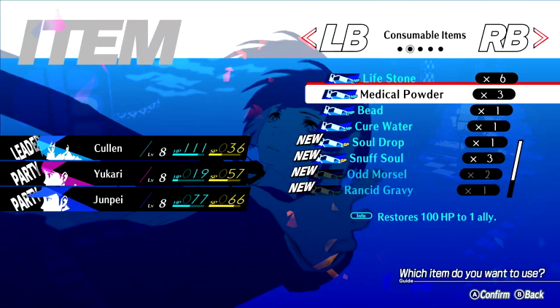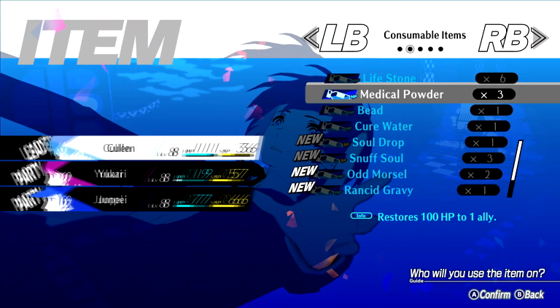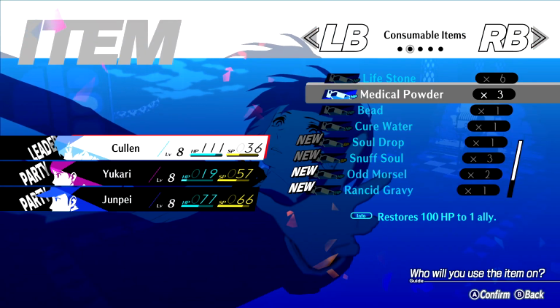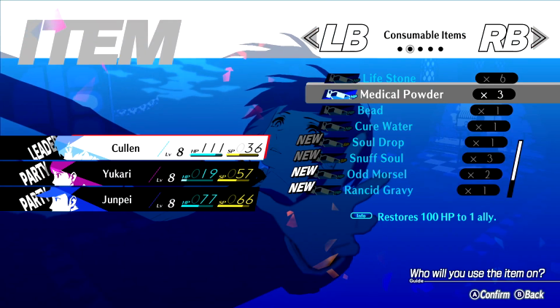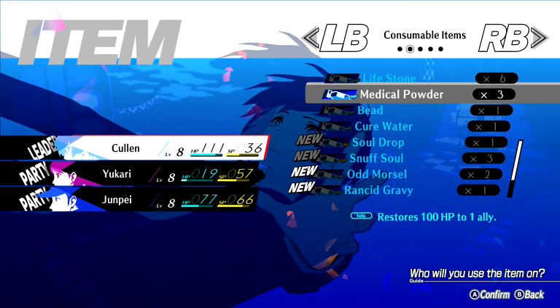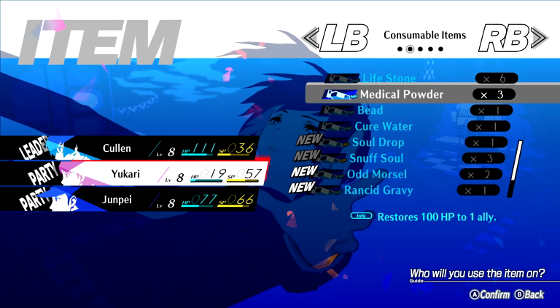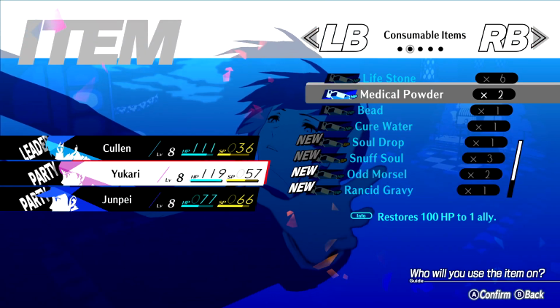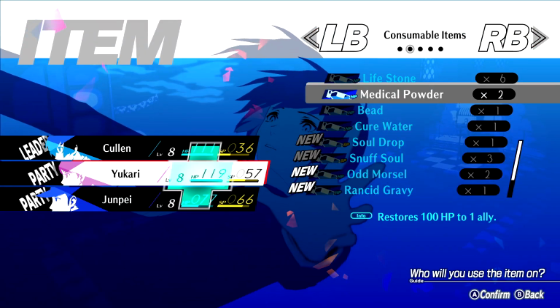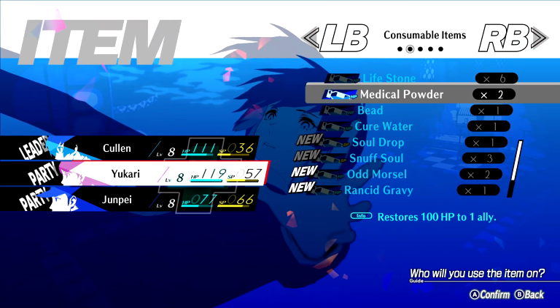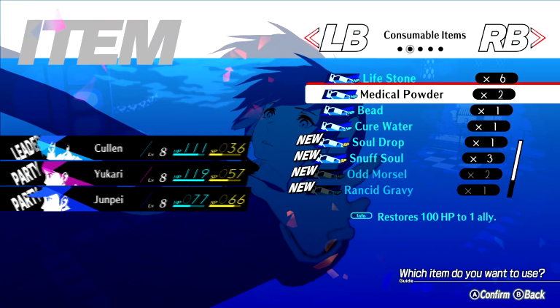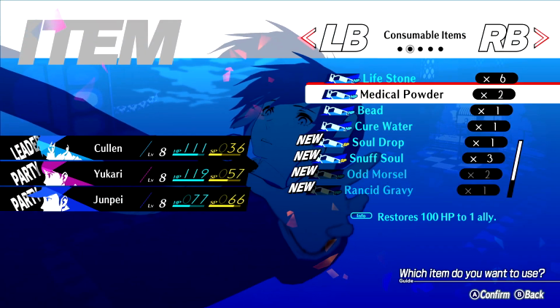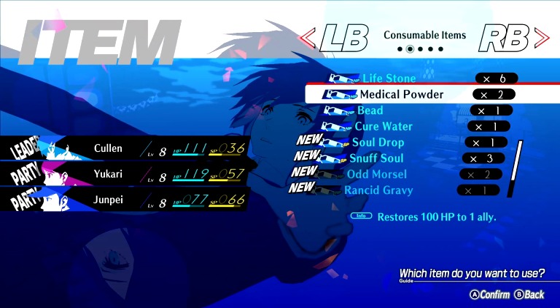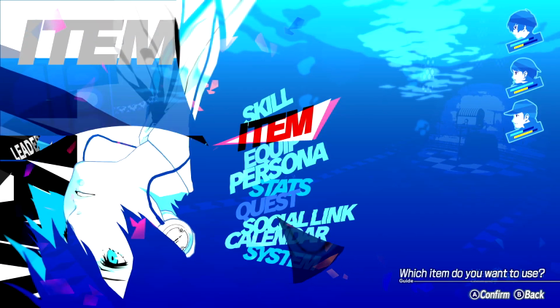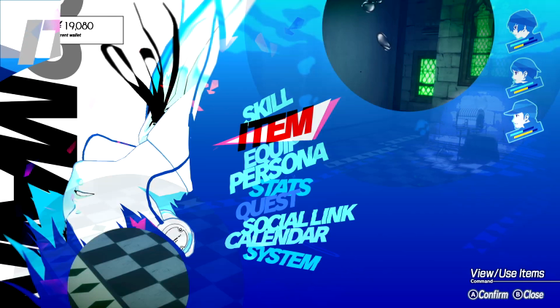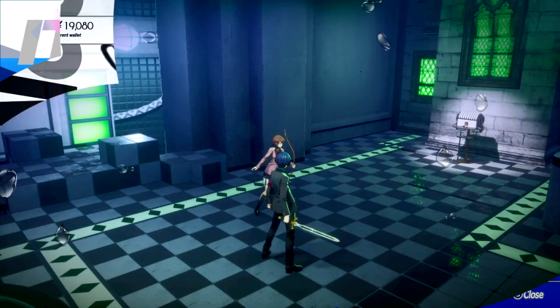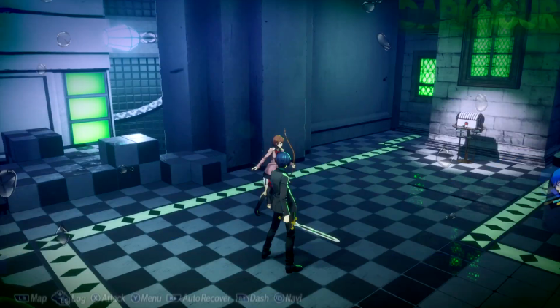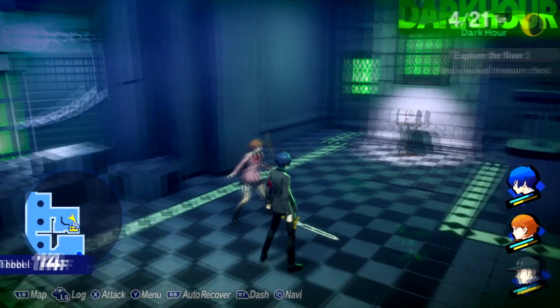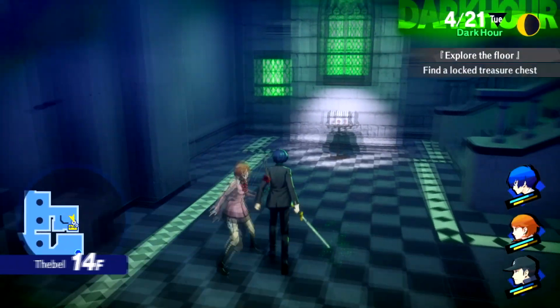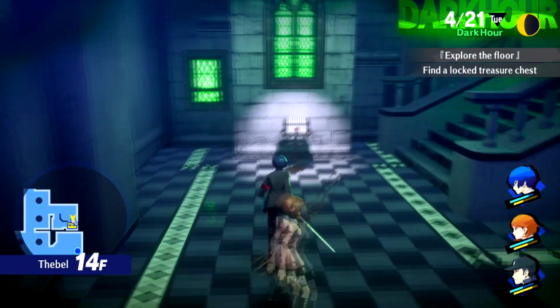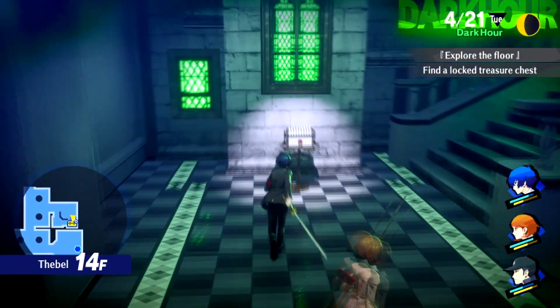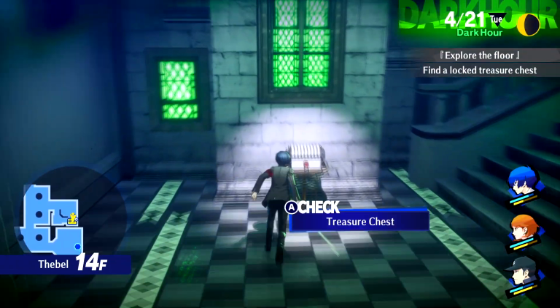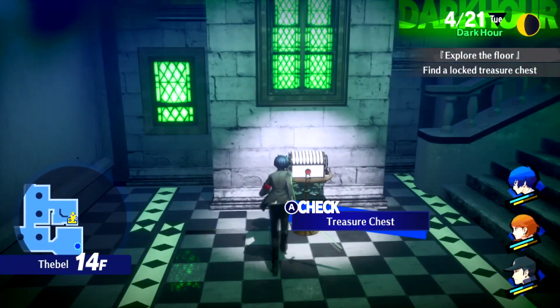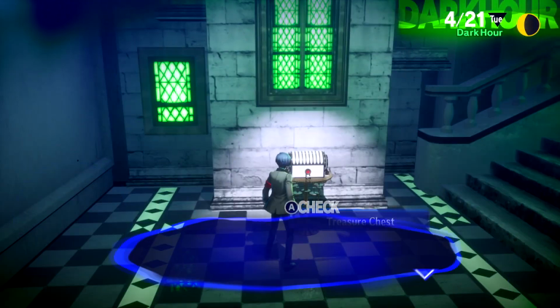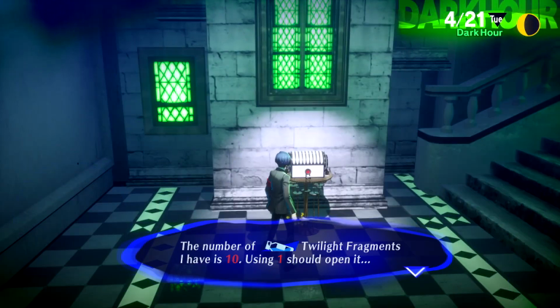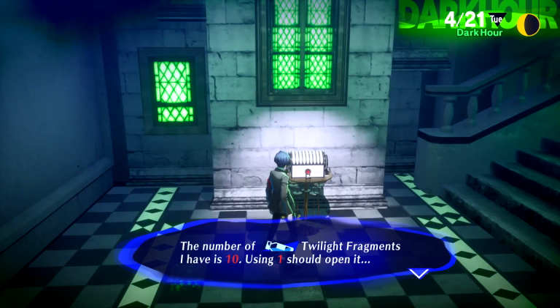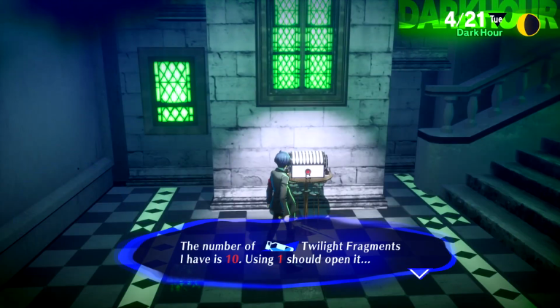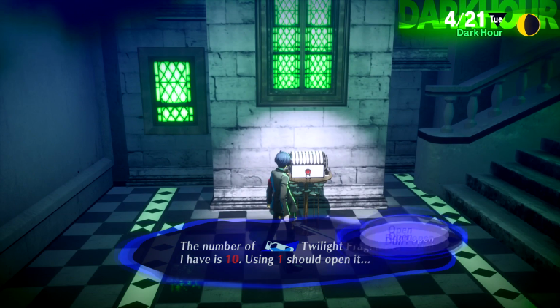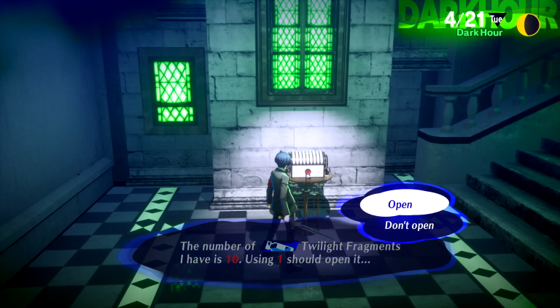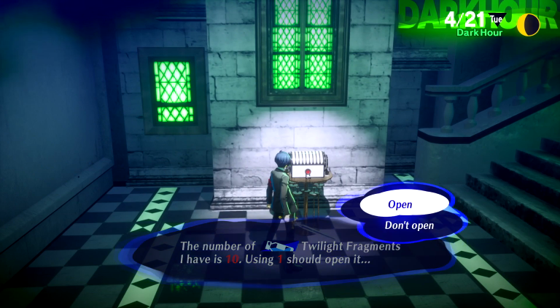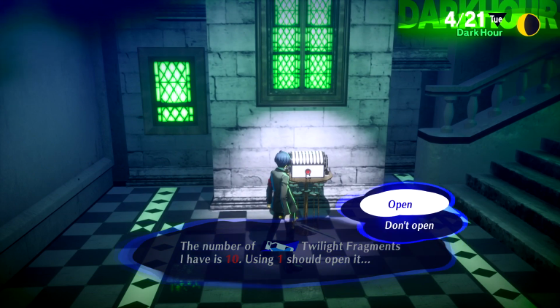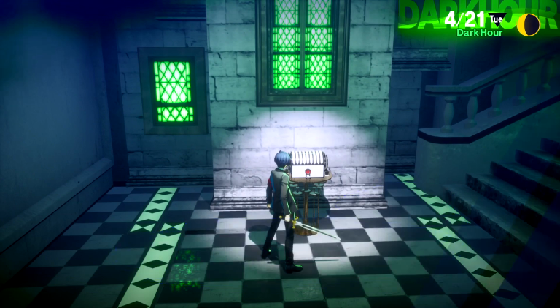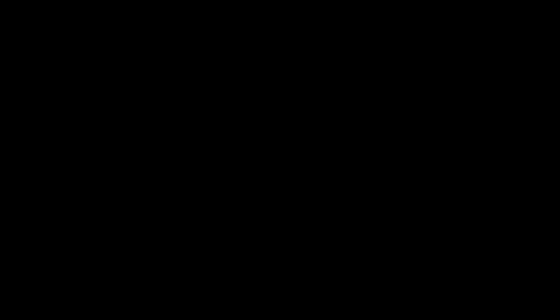Yukari, hold up — just huff this real quick. Look, you look like a million bucks. Anyways, let's open up this locked chest.